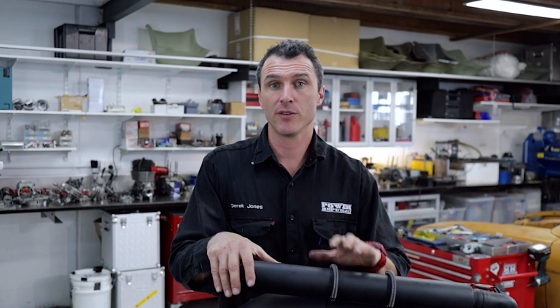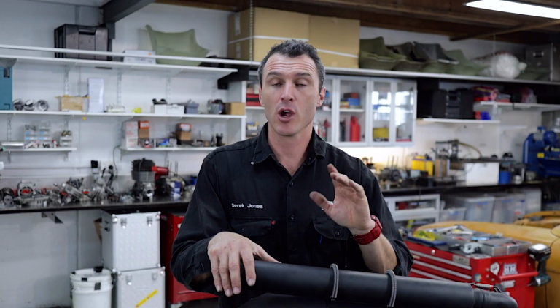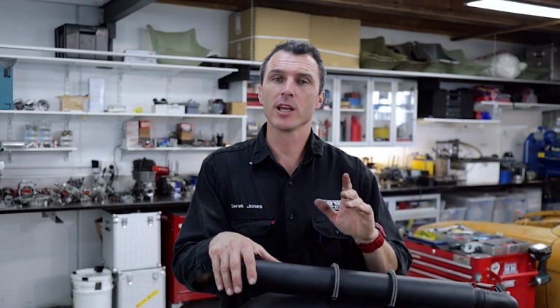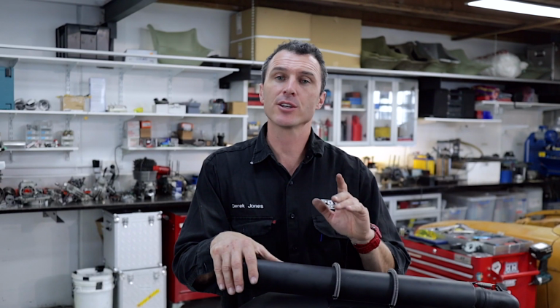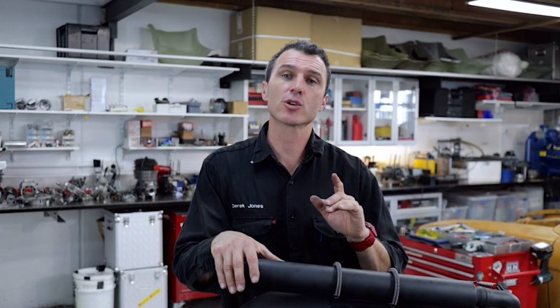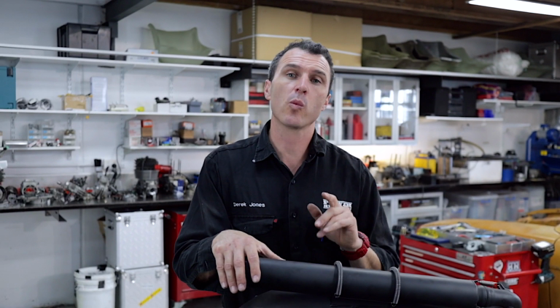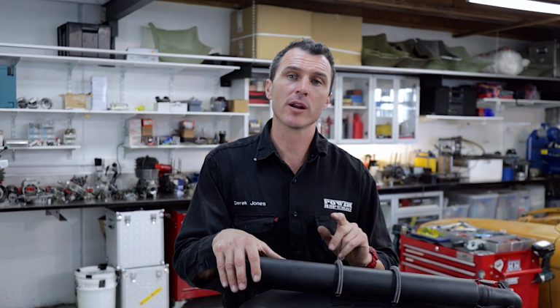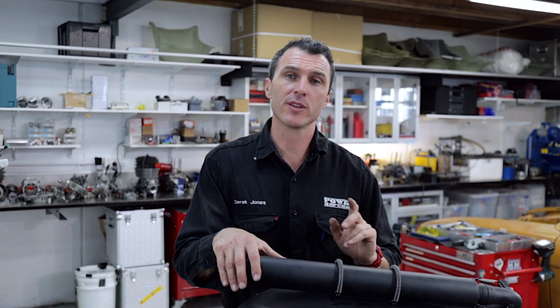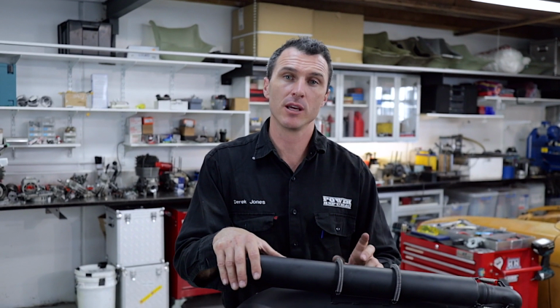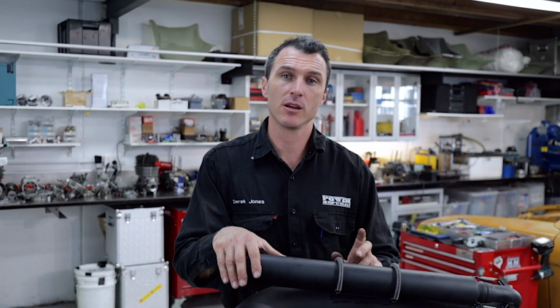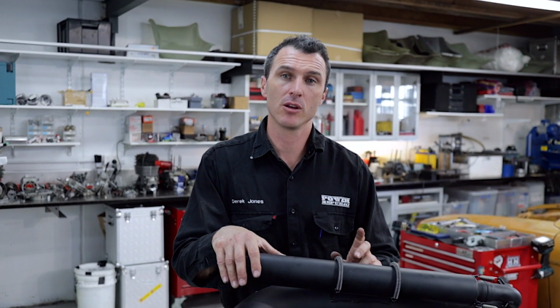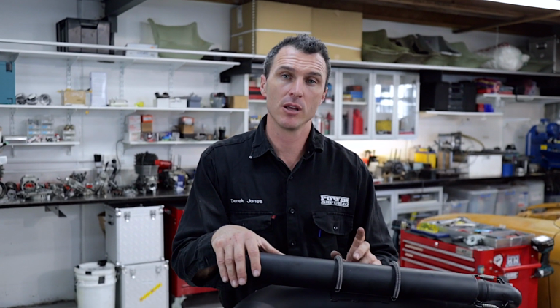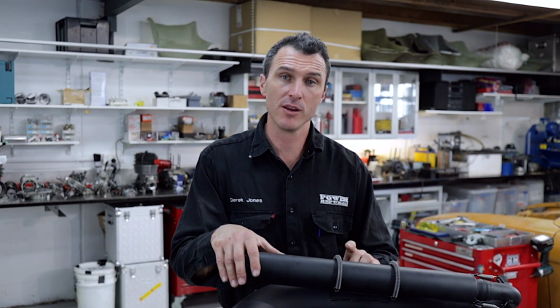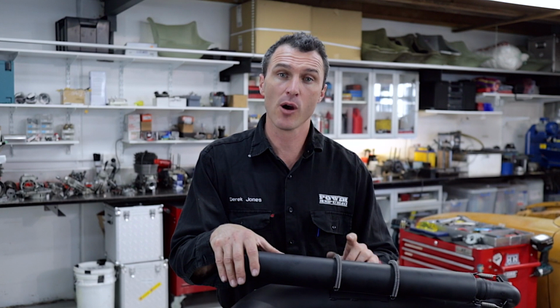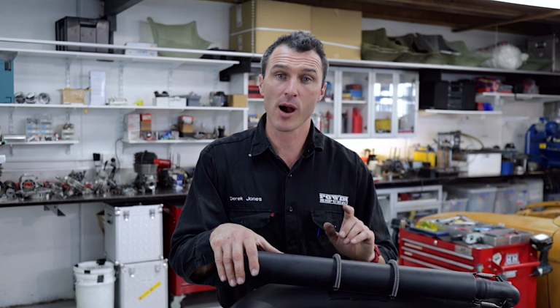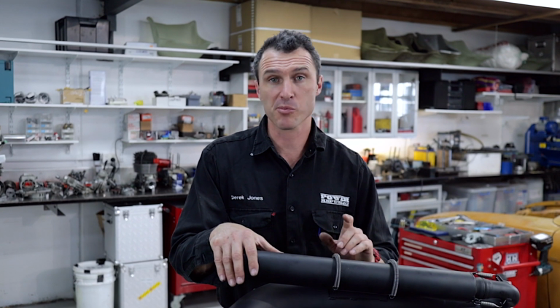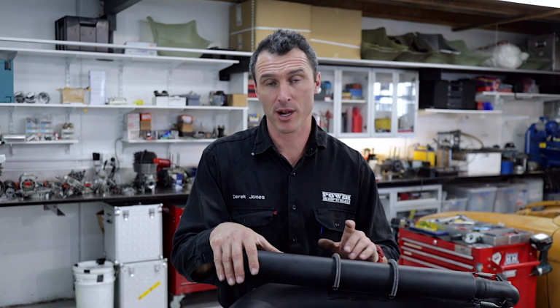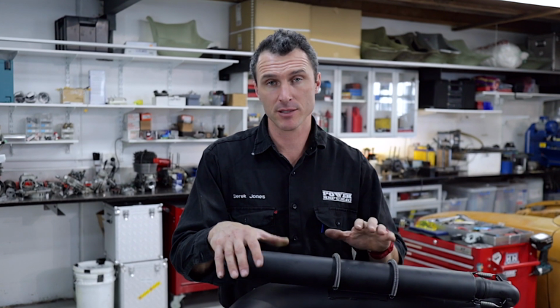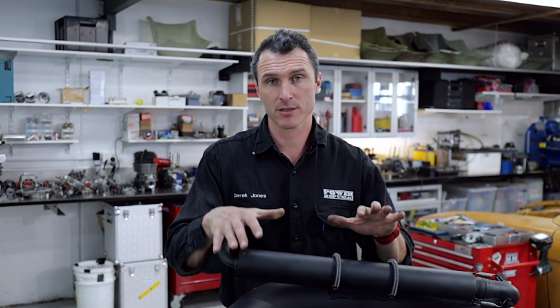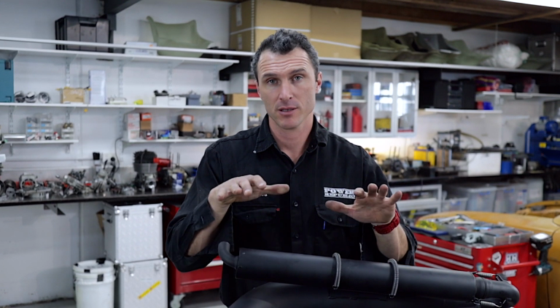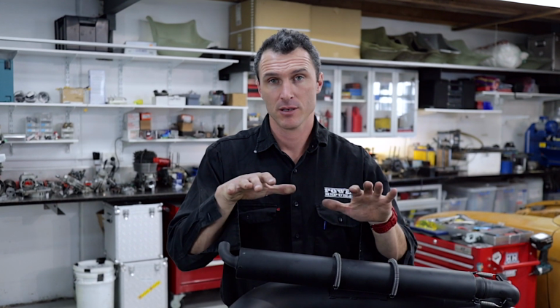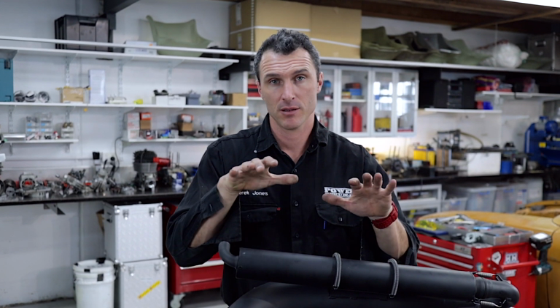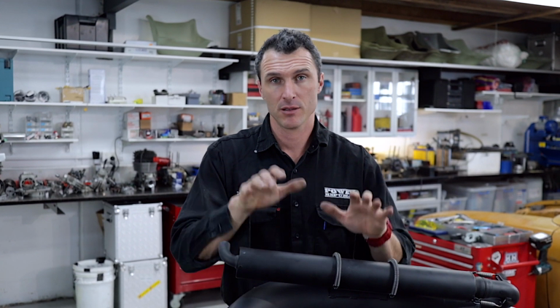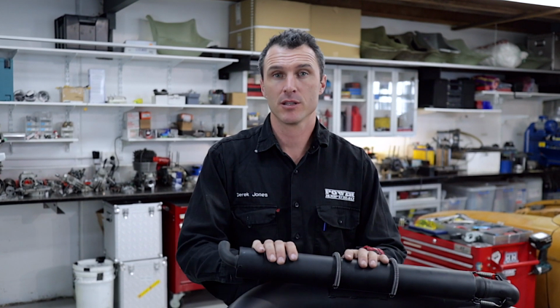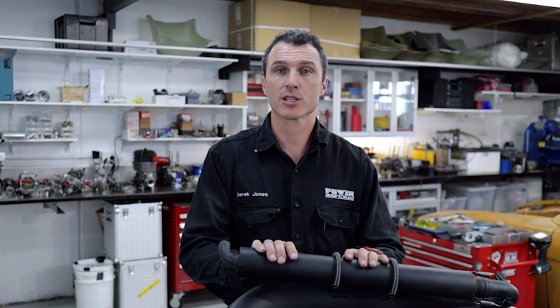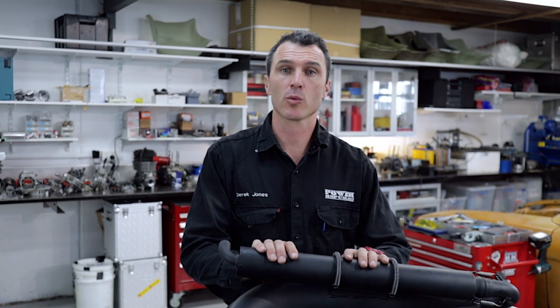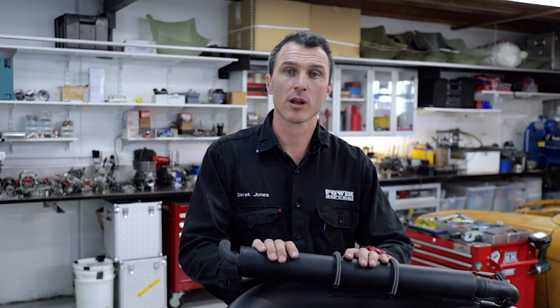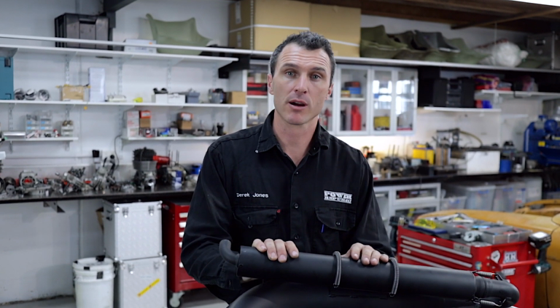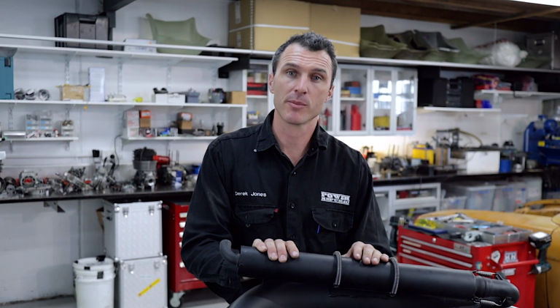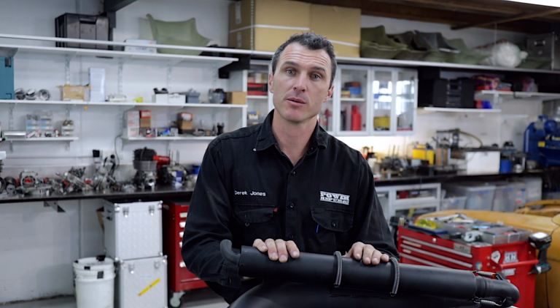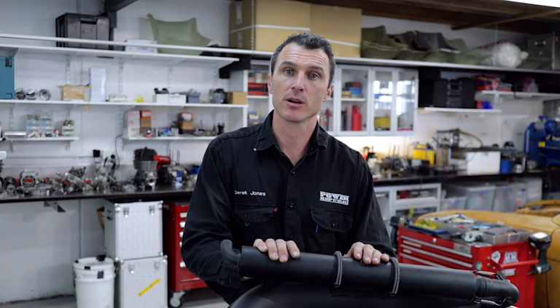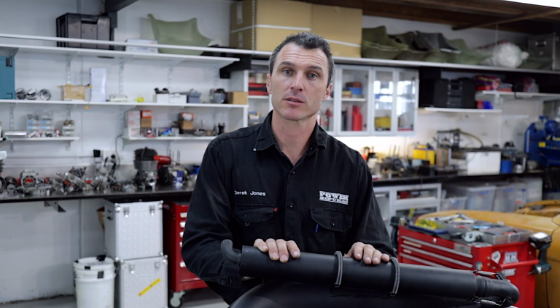If you only had to do one of the Evo upgrades, this is the one I recommend the most.